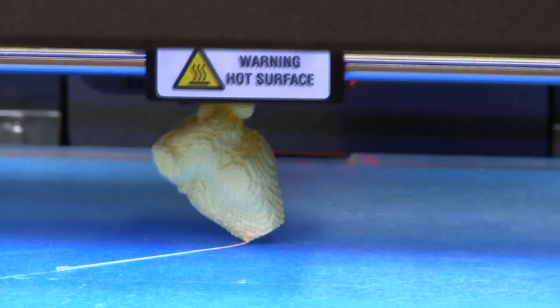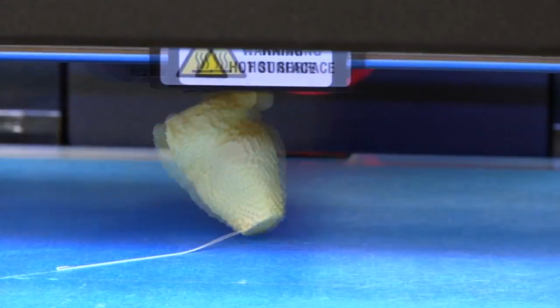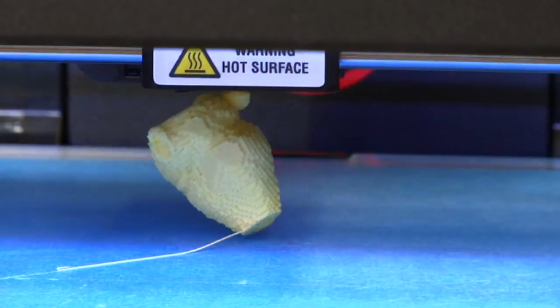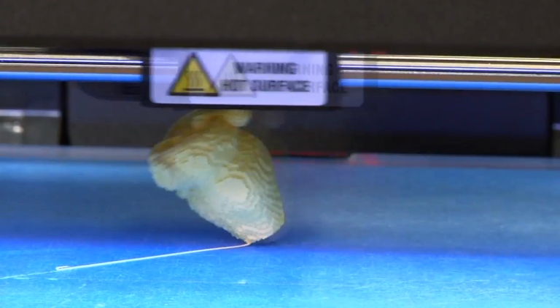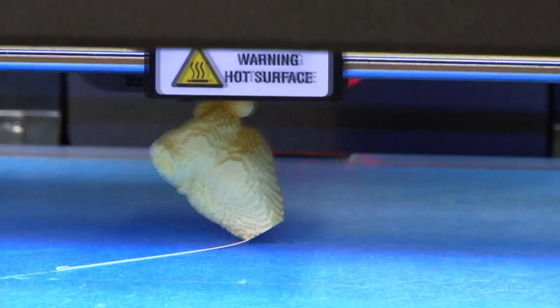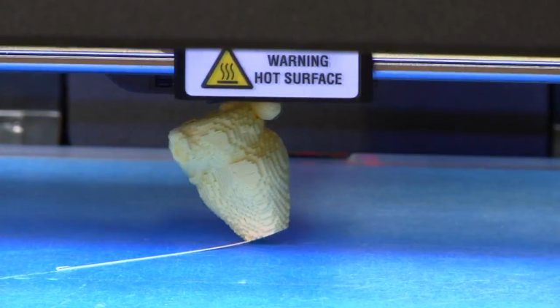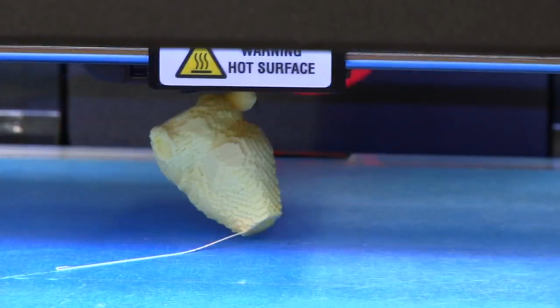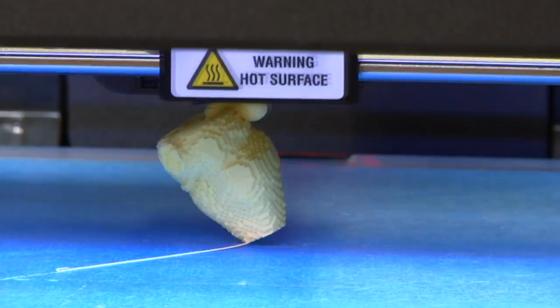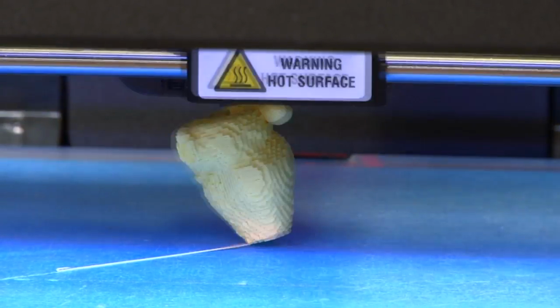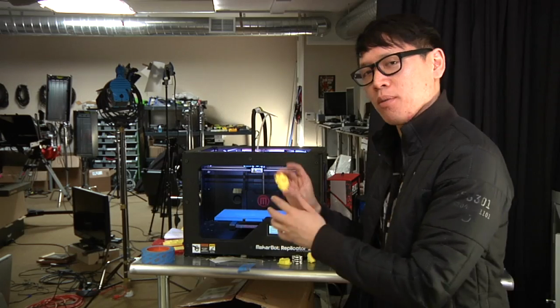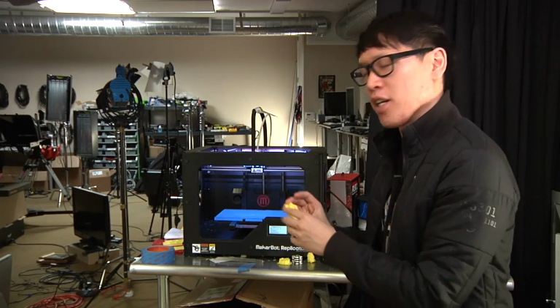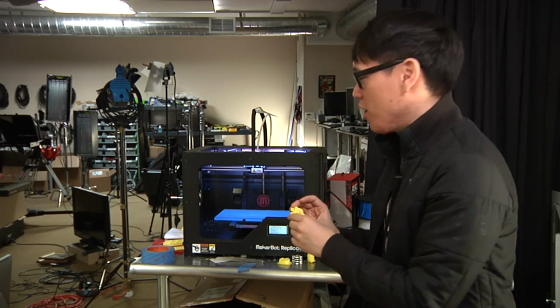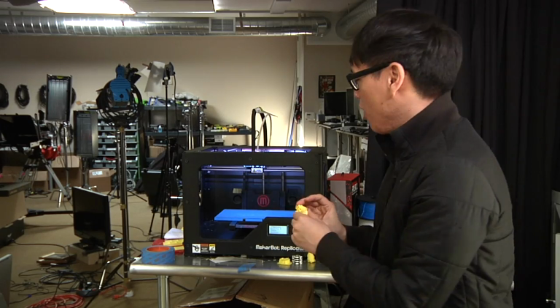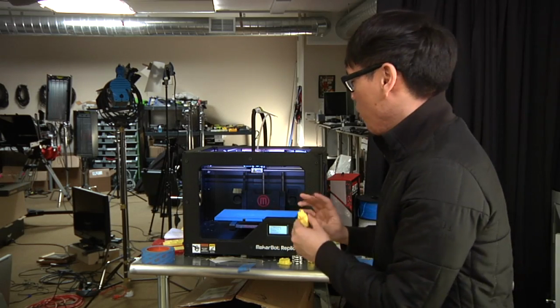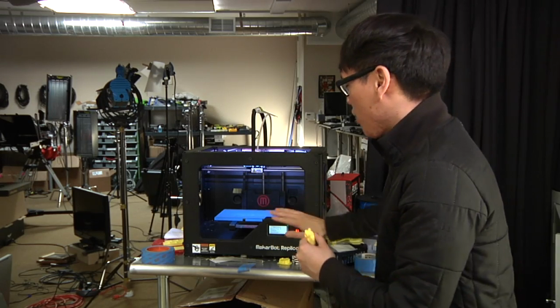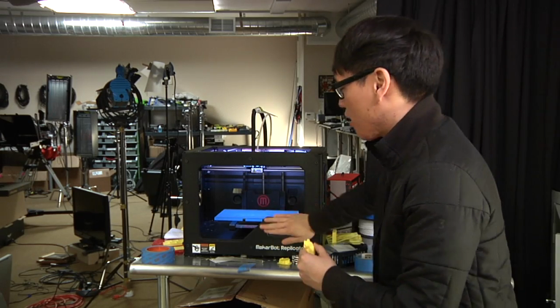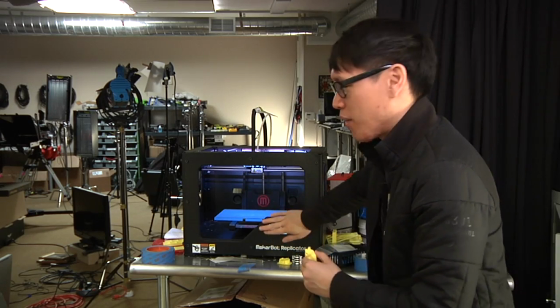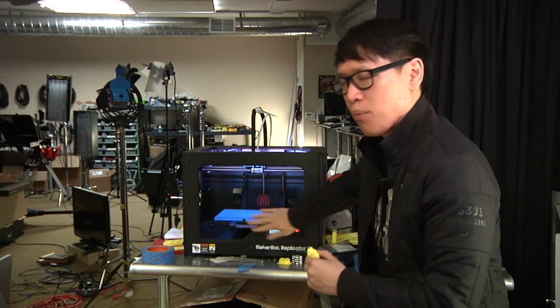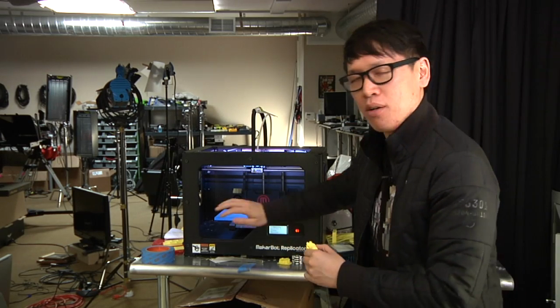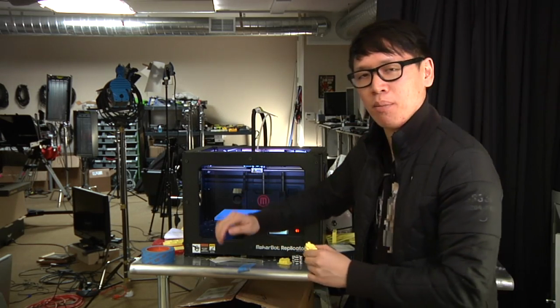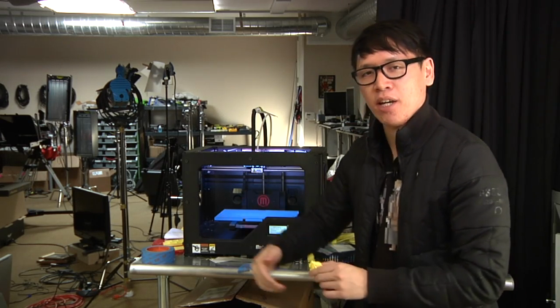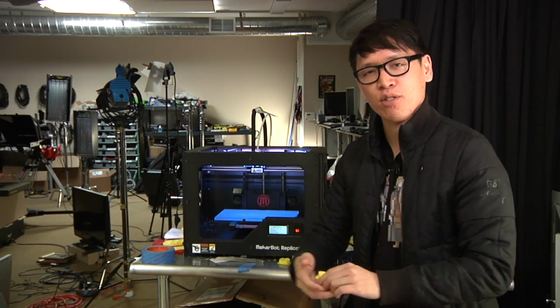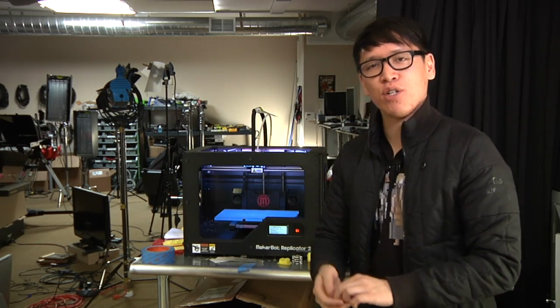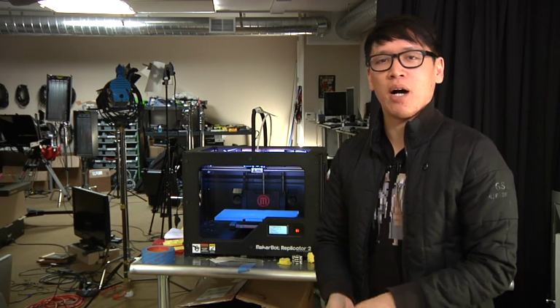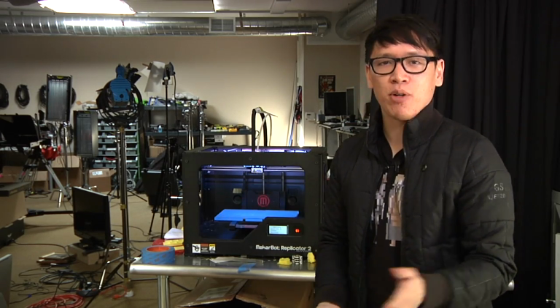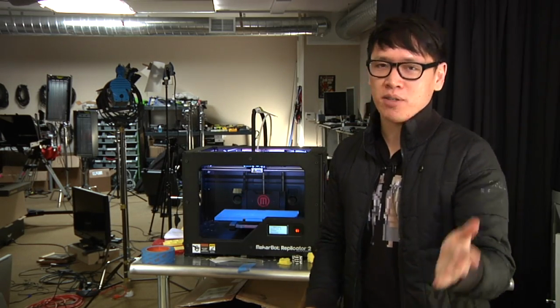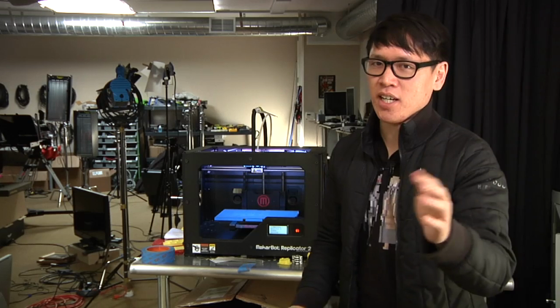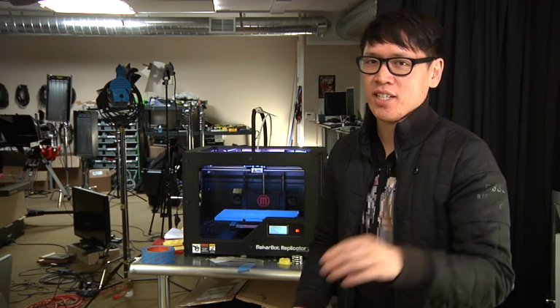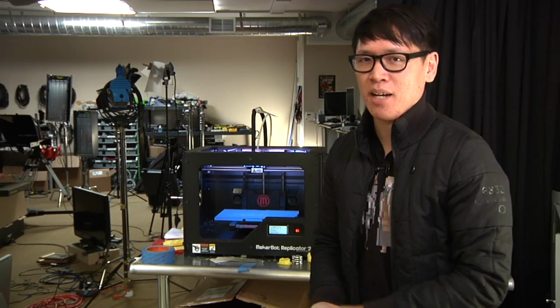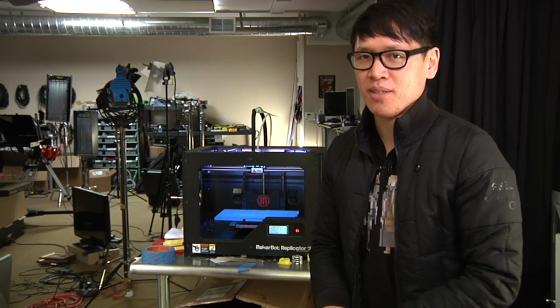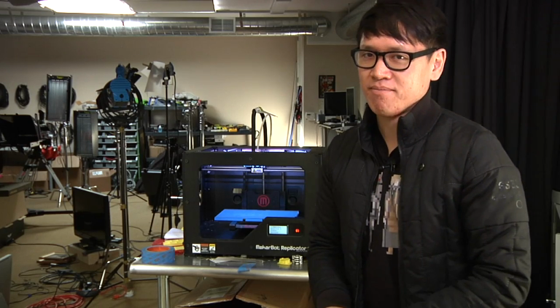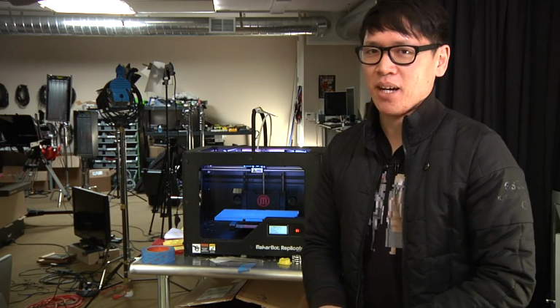Come back next week and we'll print another object with the MakerBot Replicator 2. I'm Norm, I'll see you guys next time. Bye.